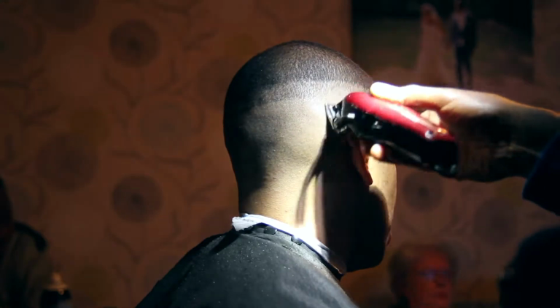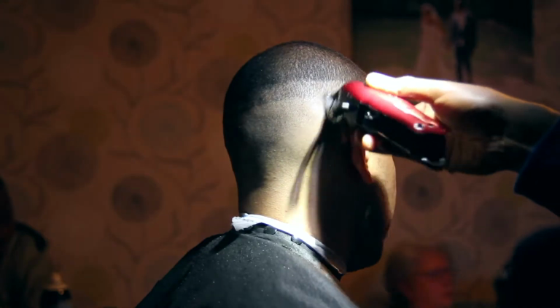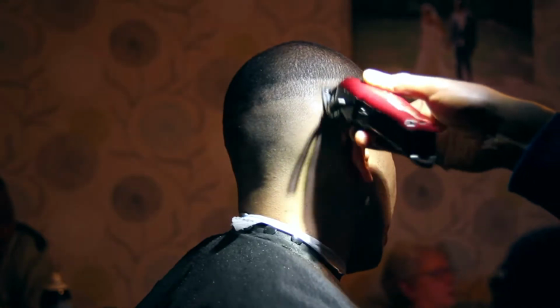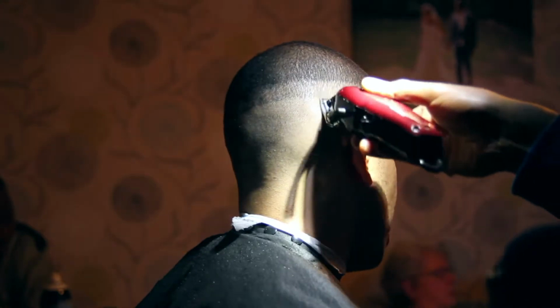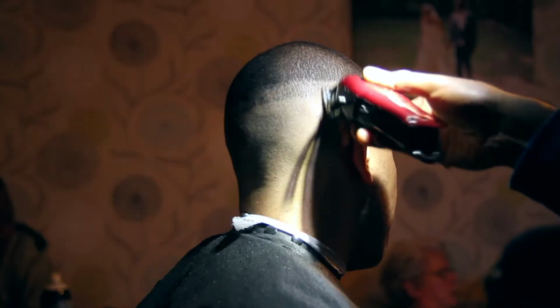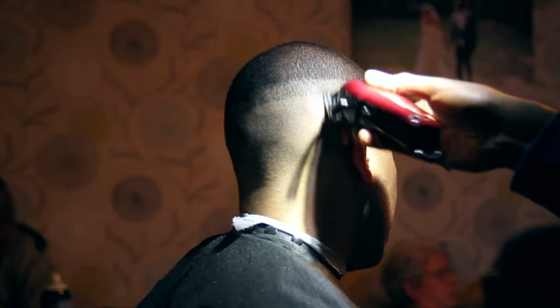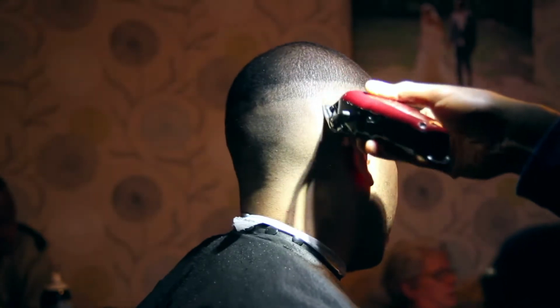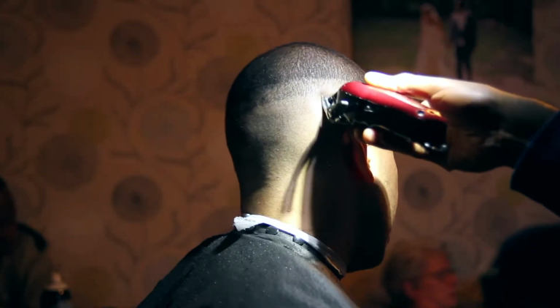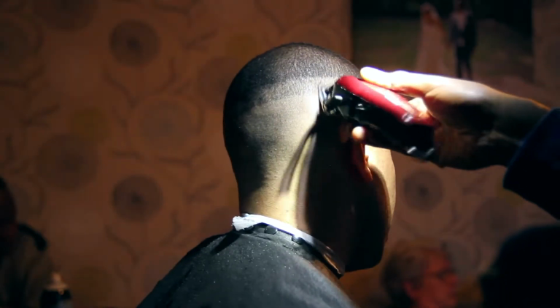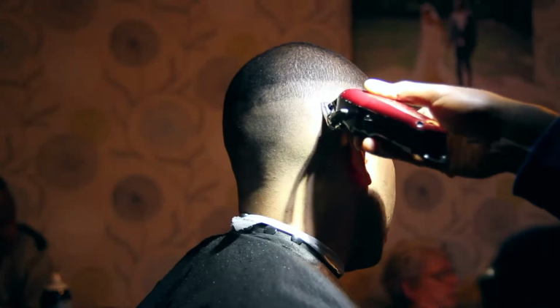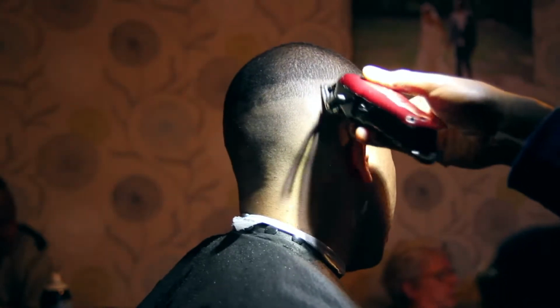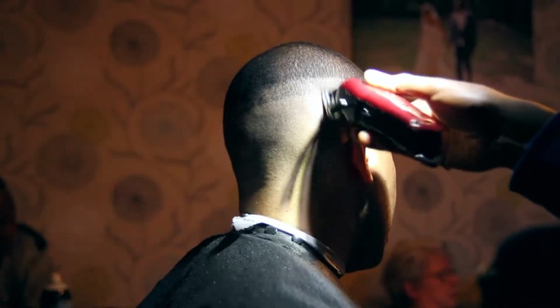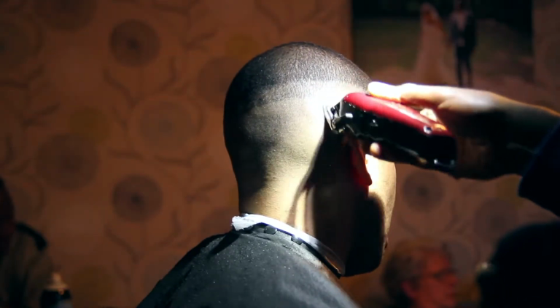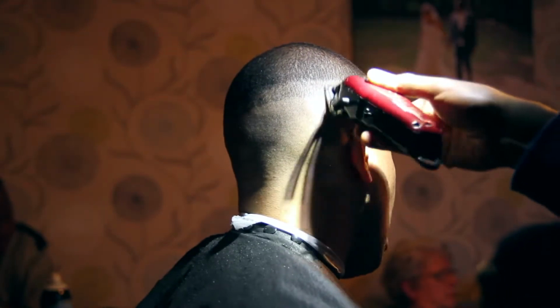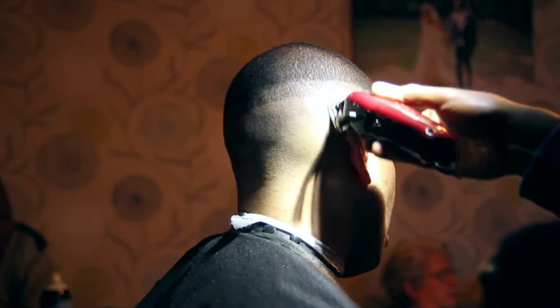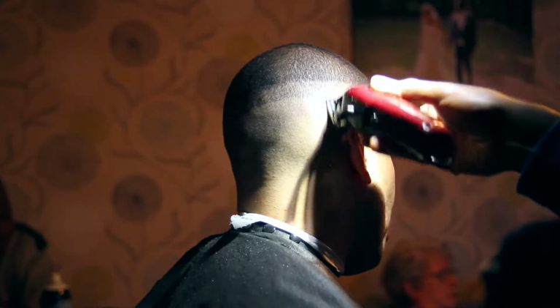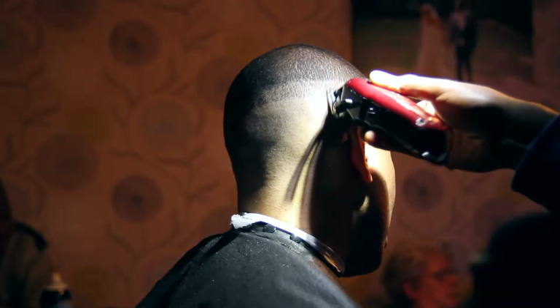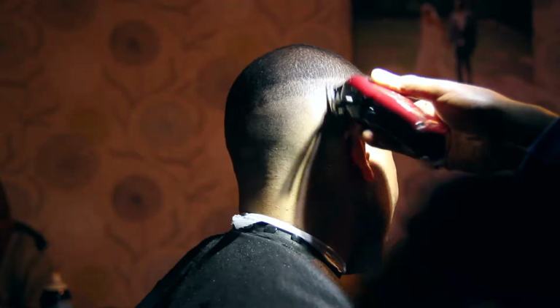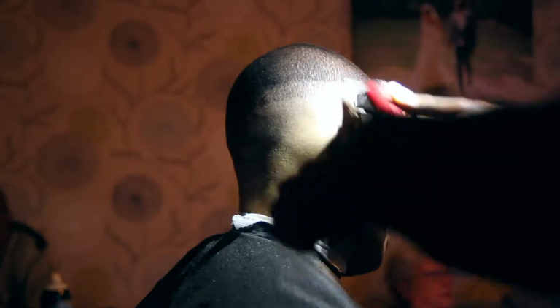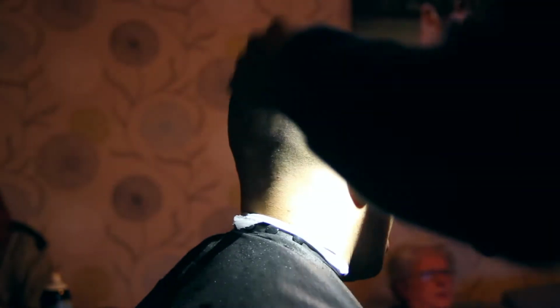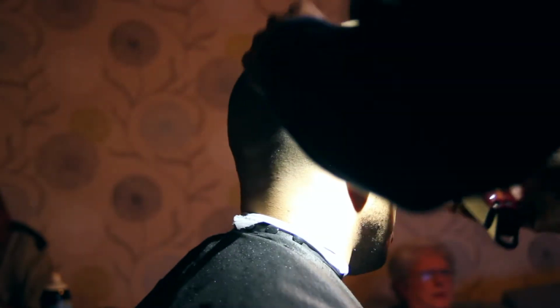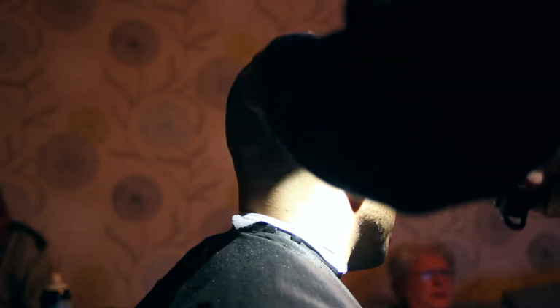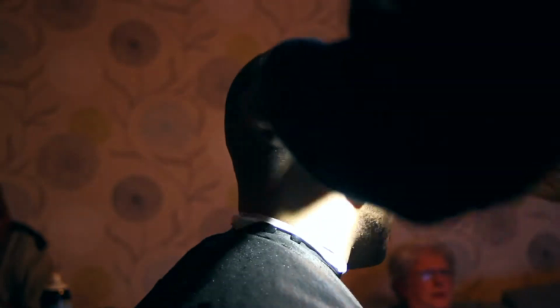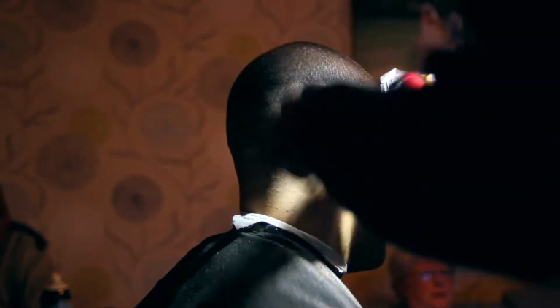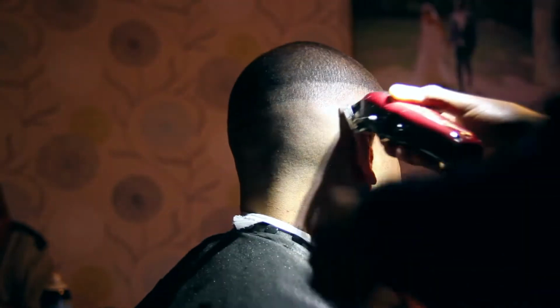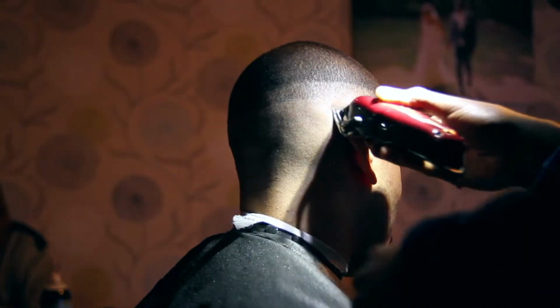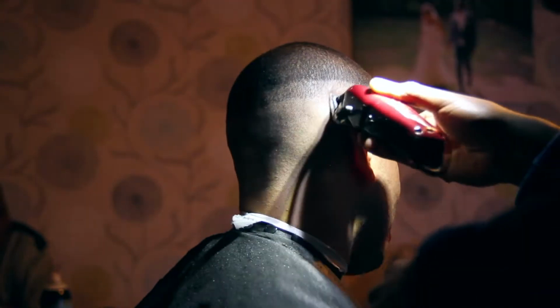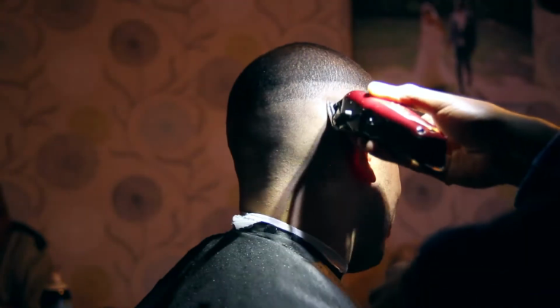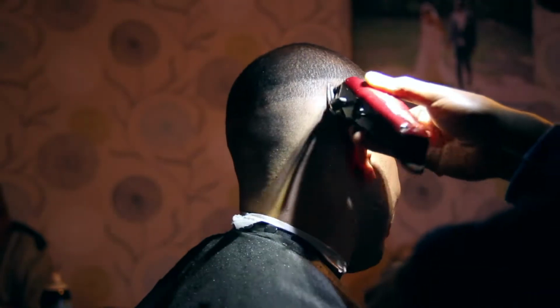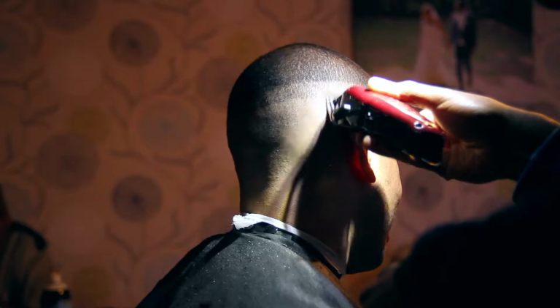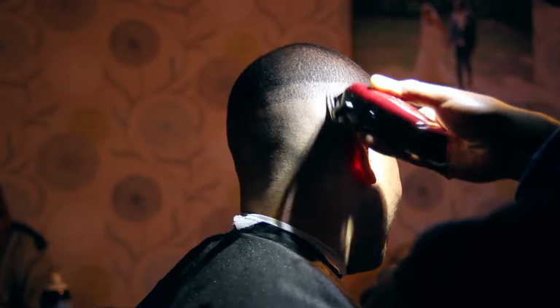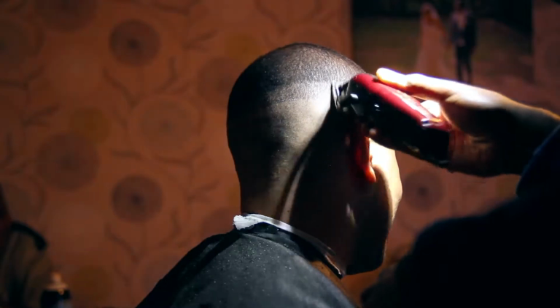Once again, as you can see, just doing a little bit of touch-up work to make sure the fade is really smooth.